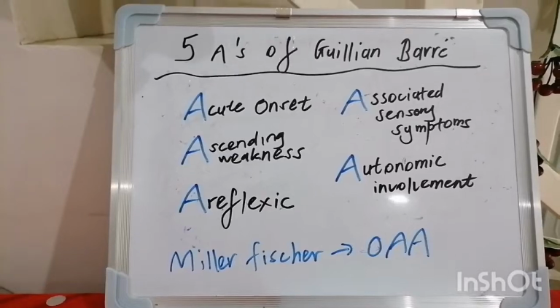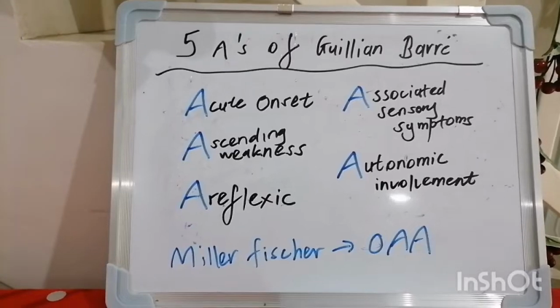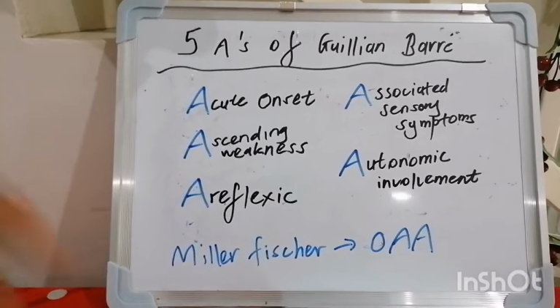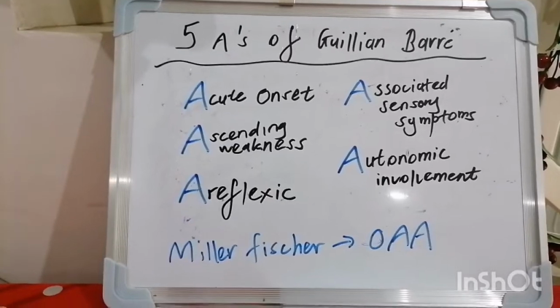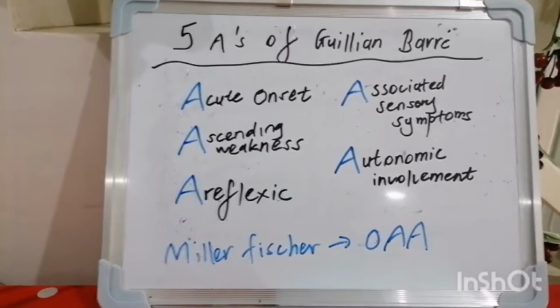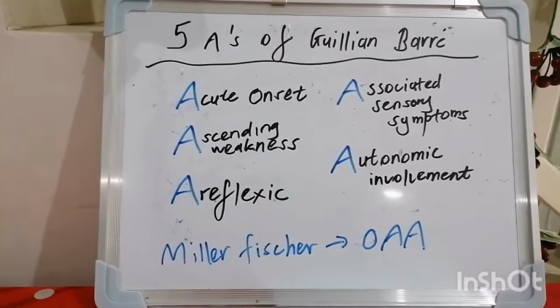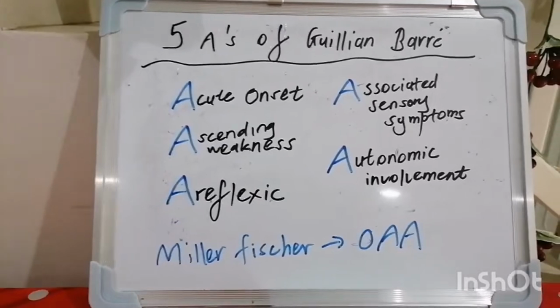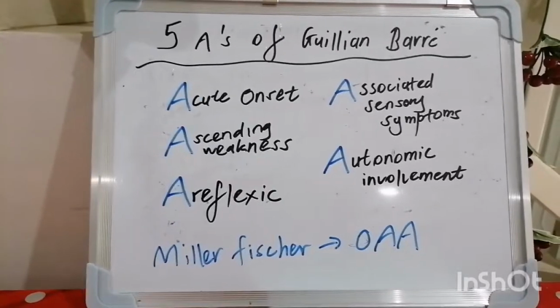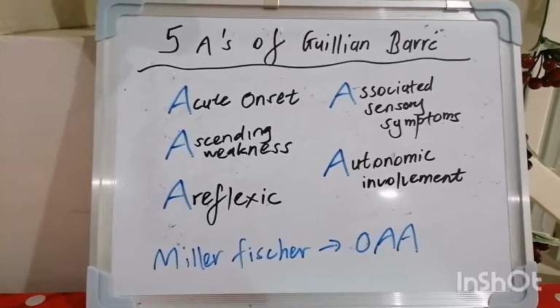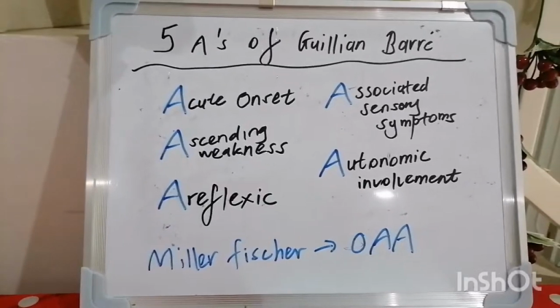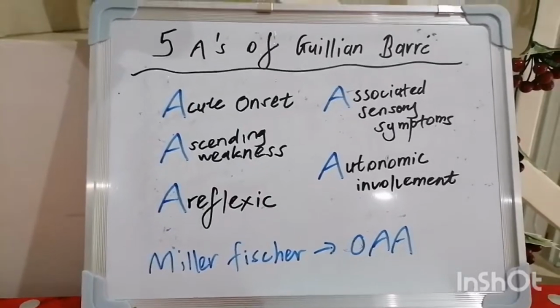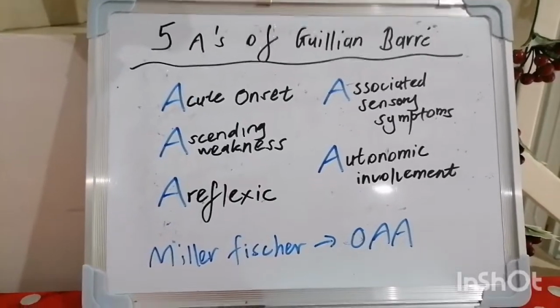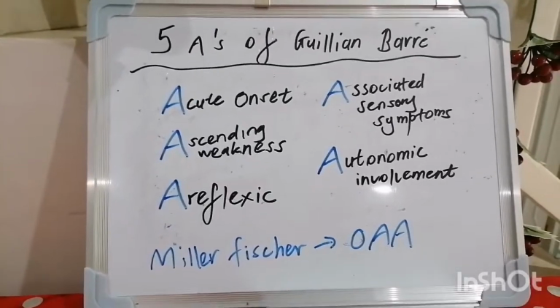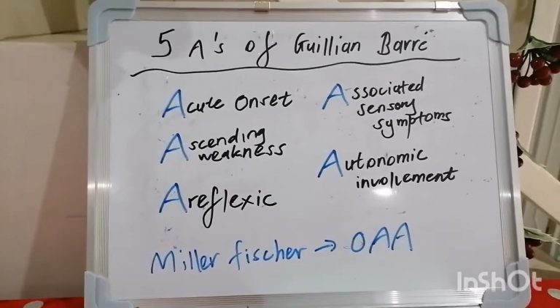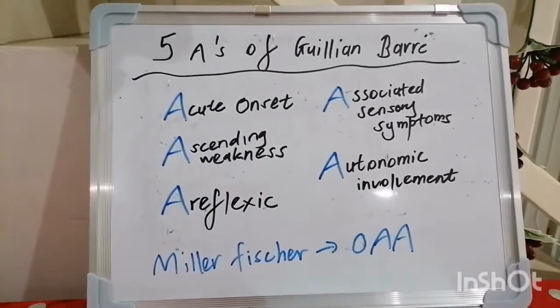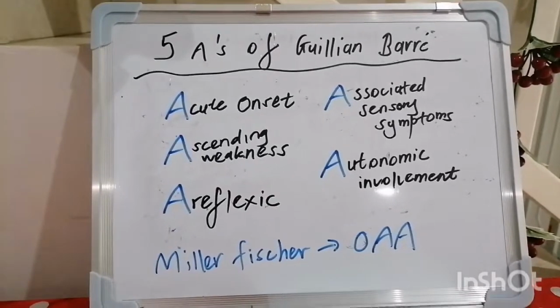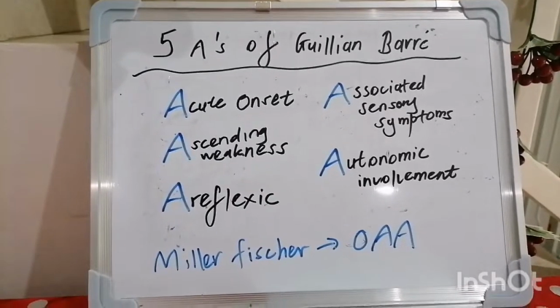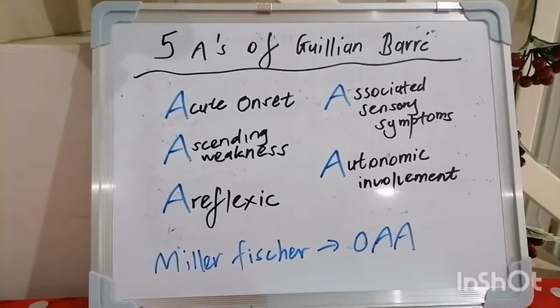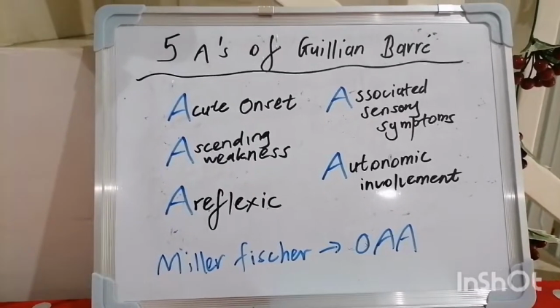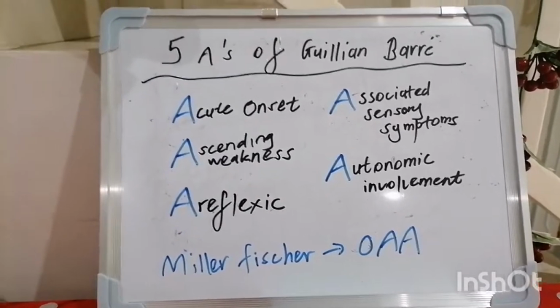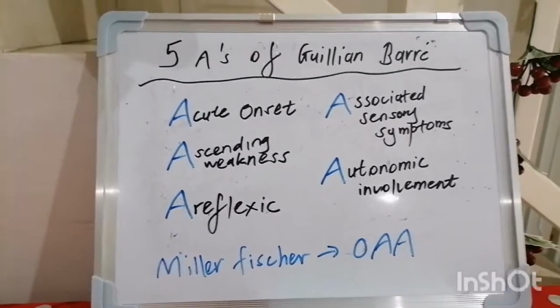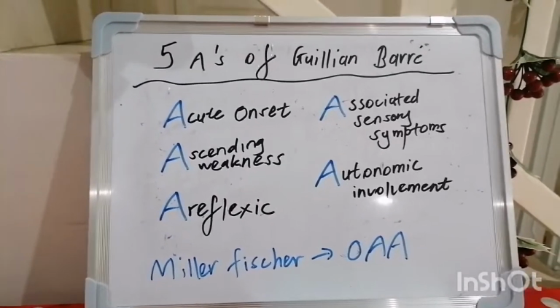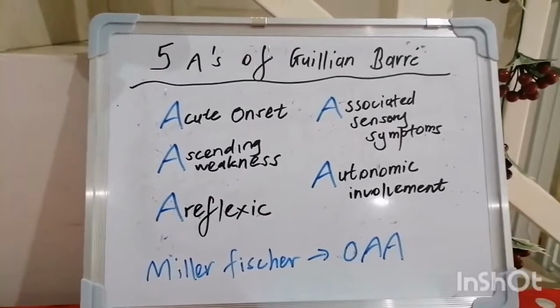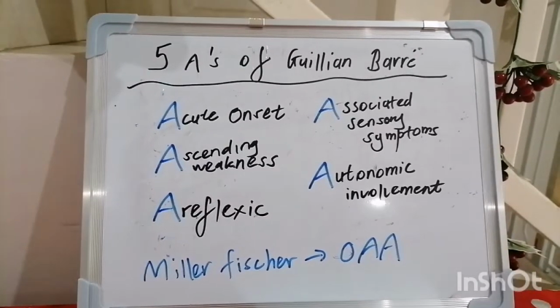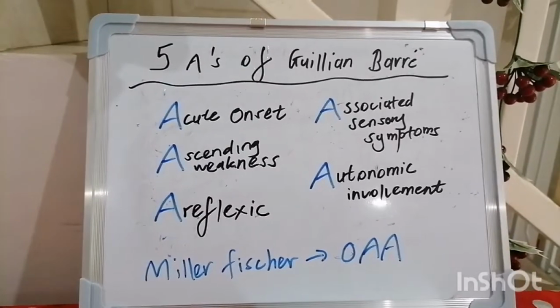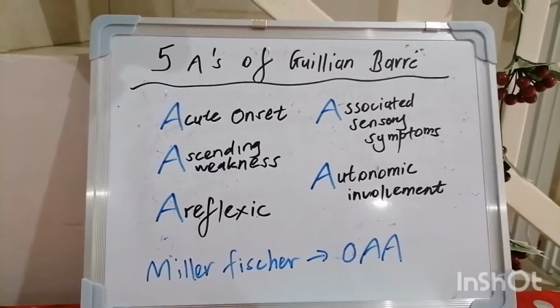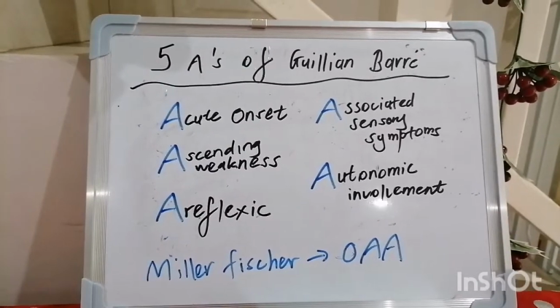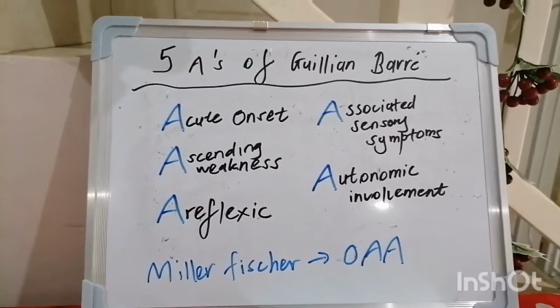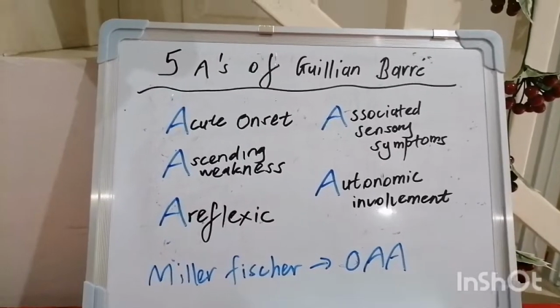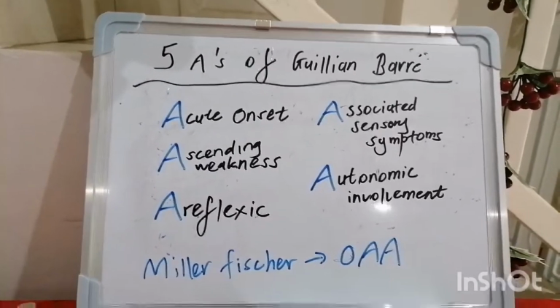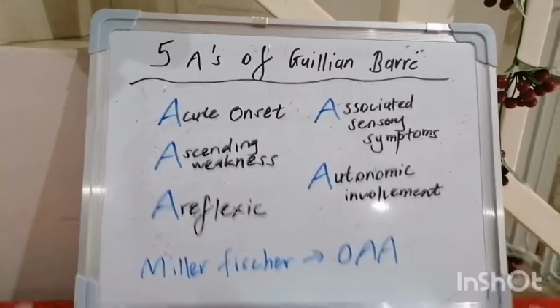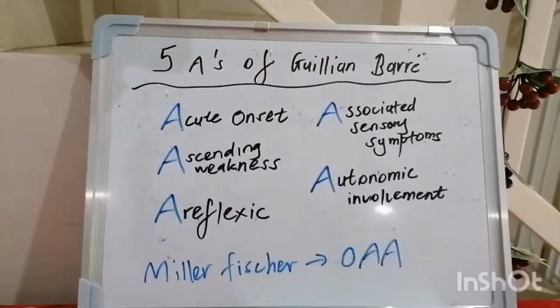God bless you and thanks for joining me. I'll see you tomorrow with another handy mnemonic. Take care.